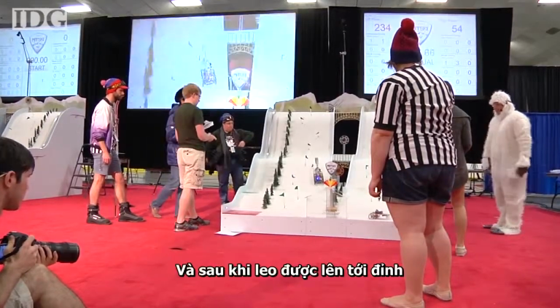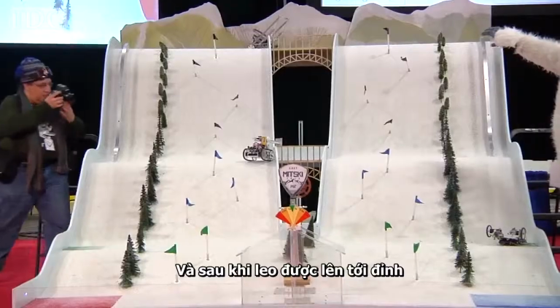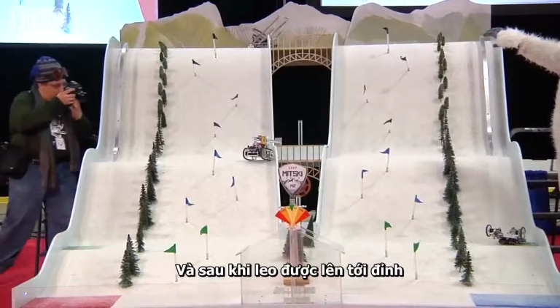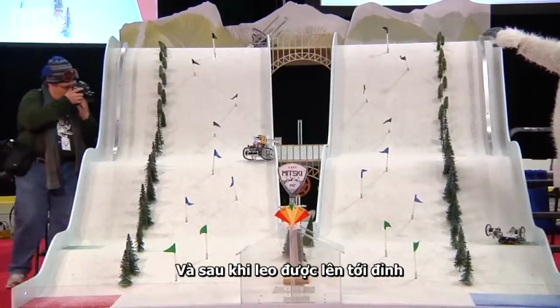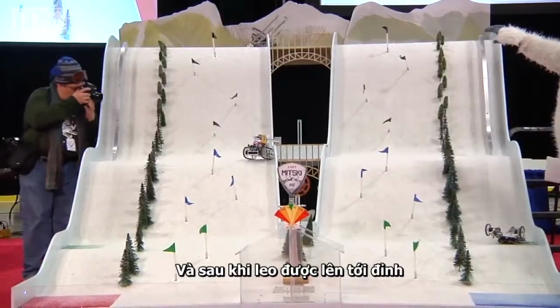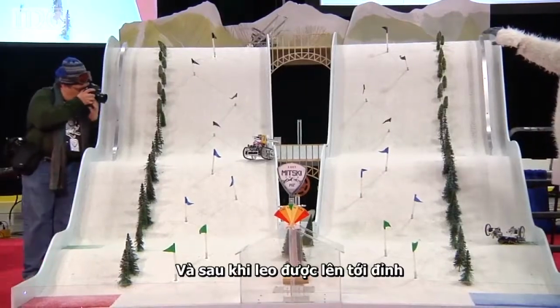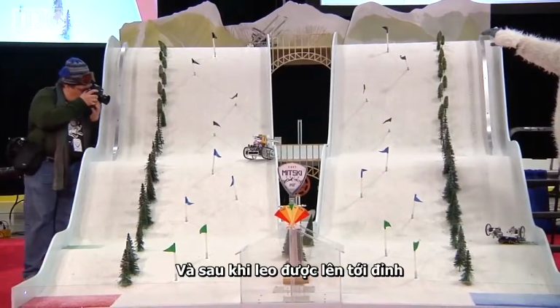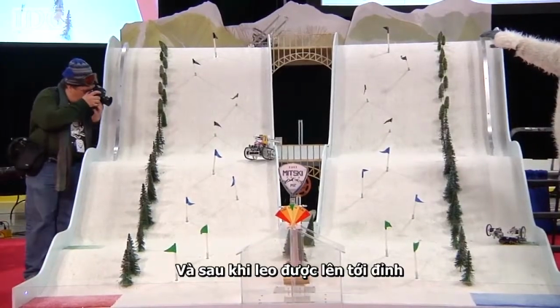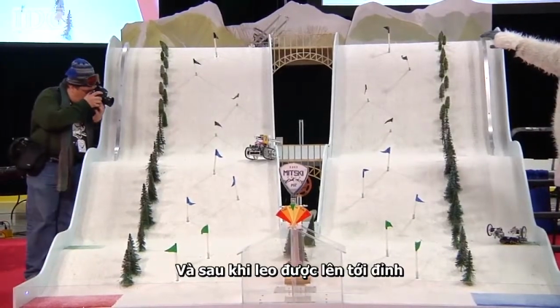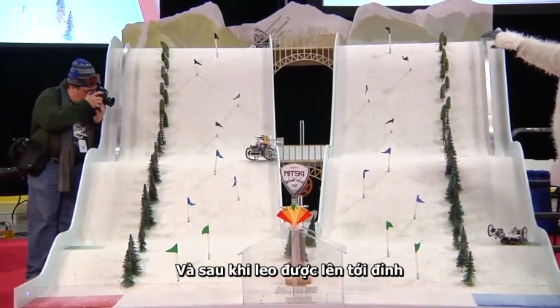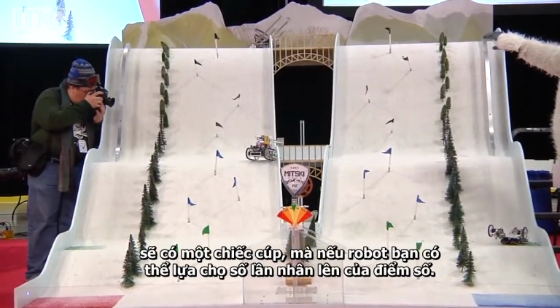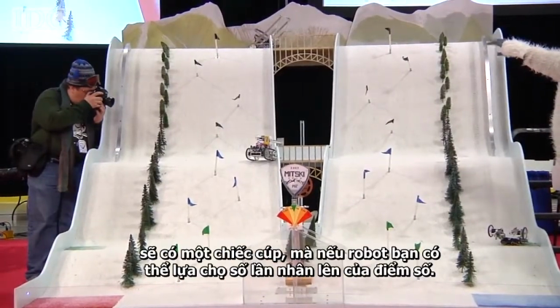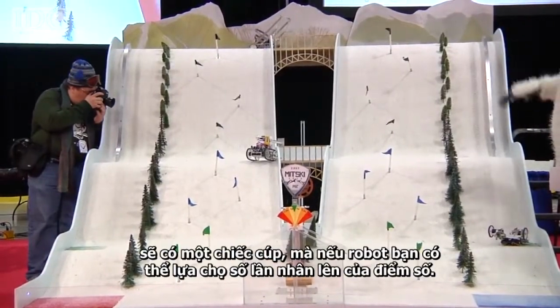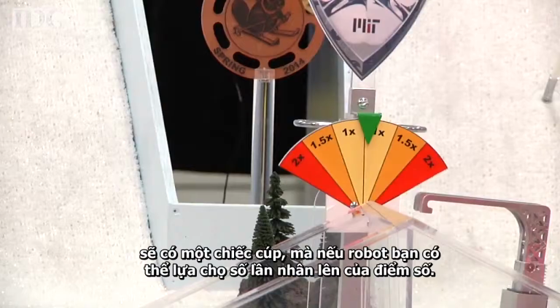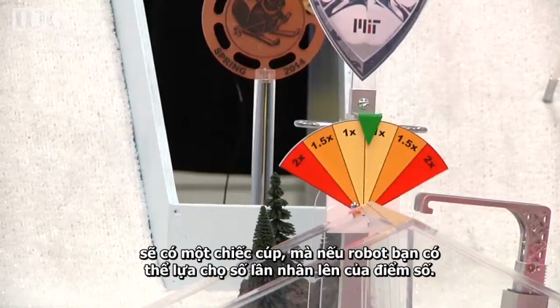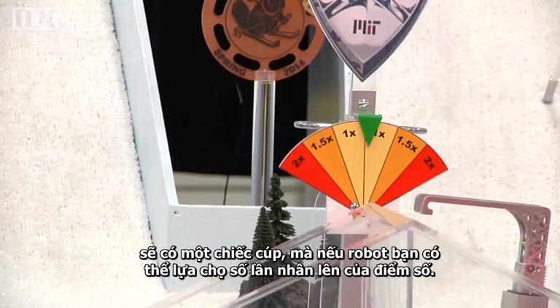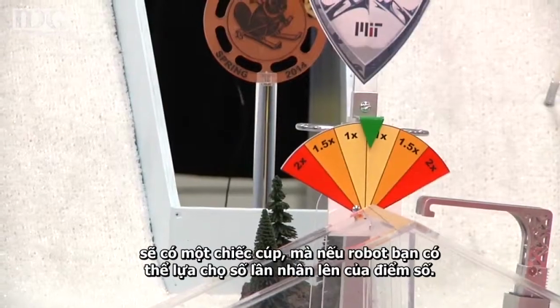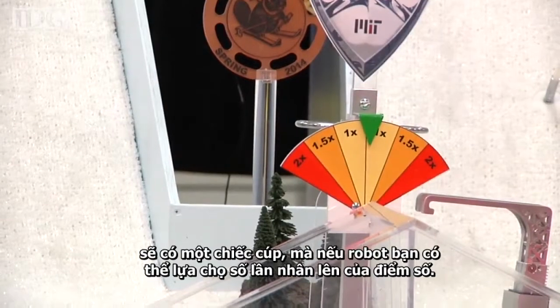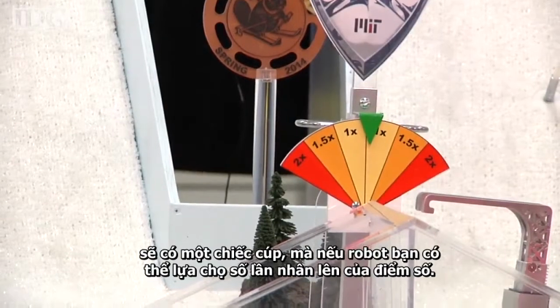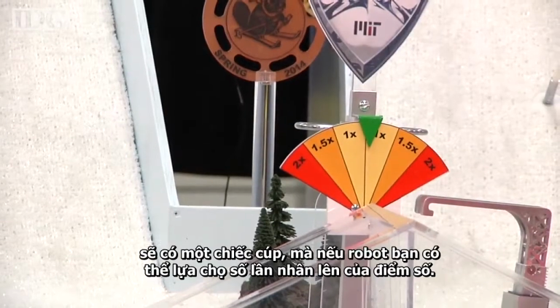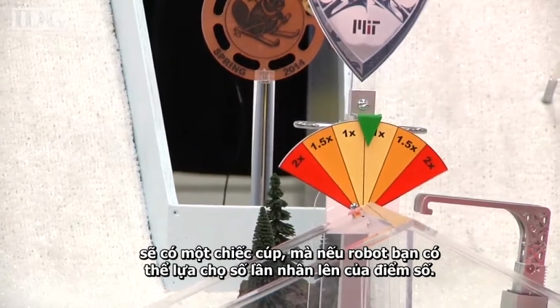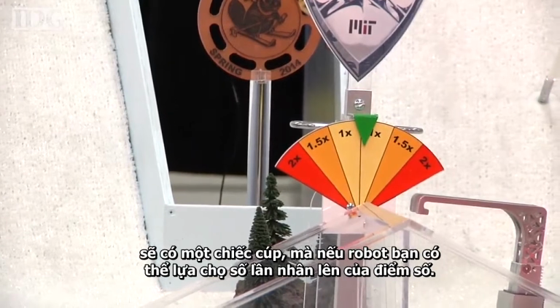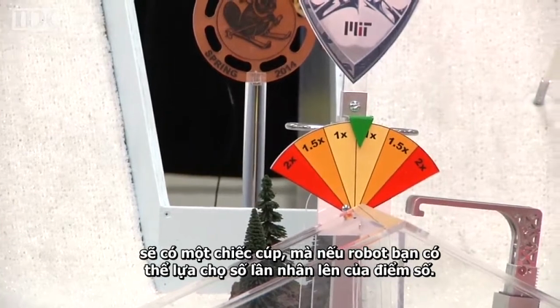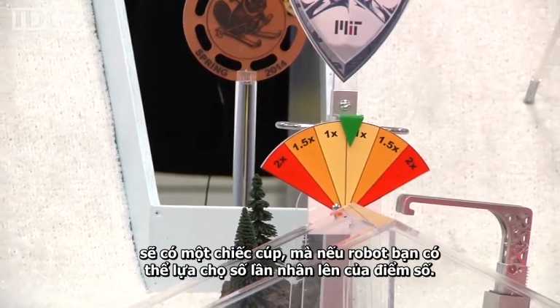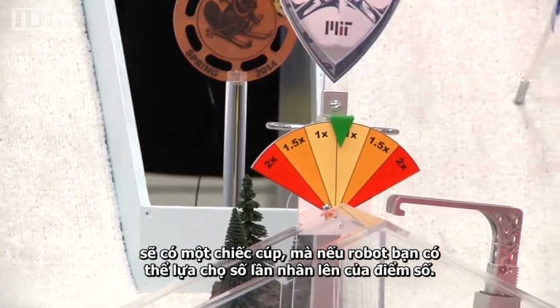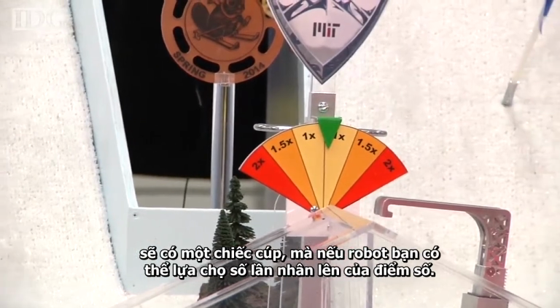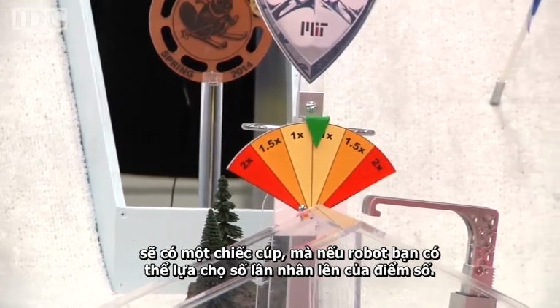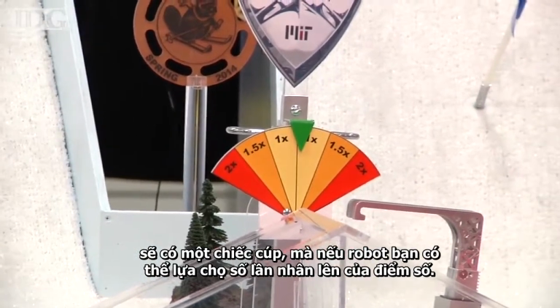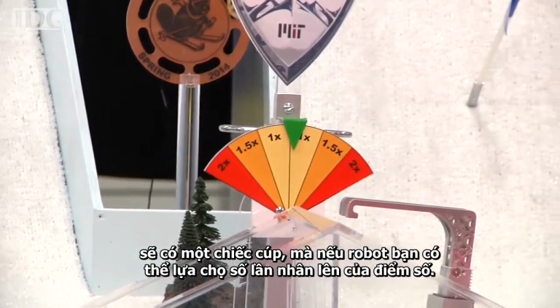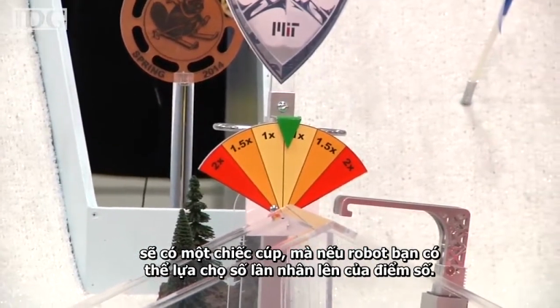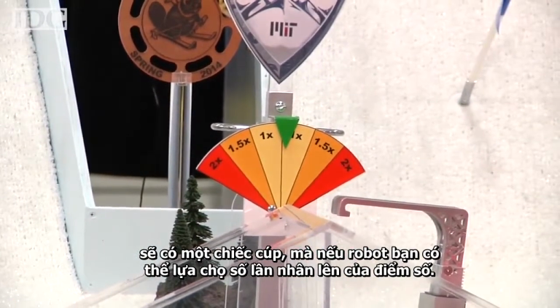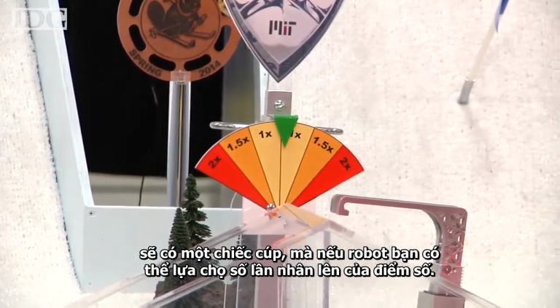And then at the bottom of everything, there's this trophy thing, which is basically this big pendulum, and if you pull it, your total score gets multiplied.